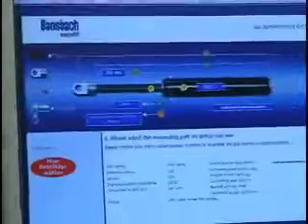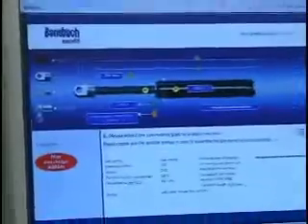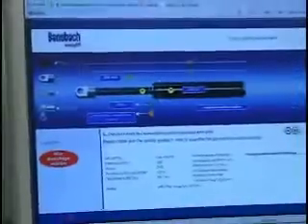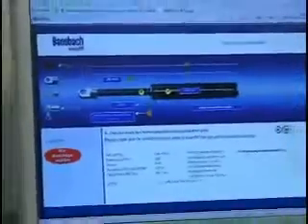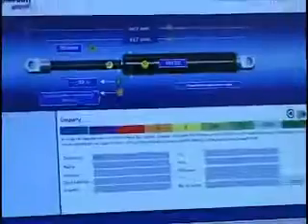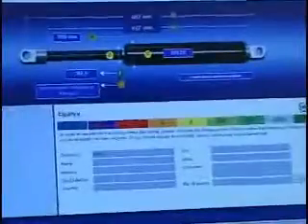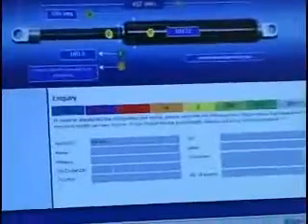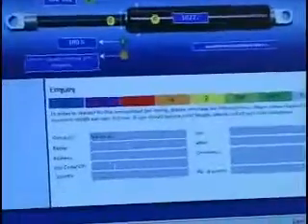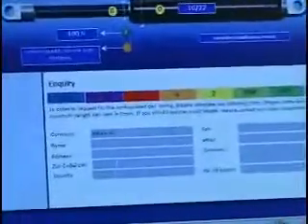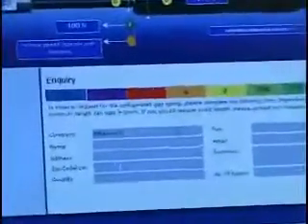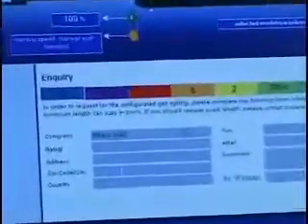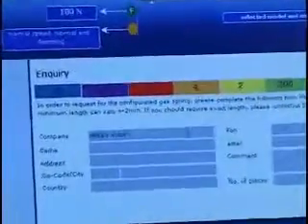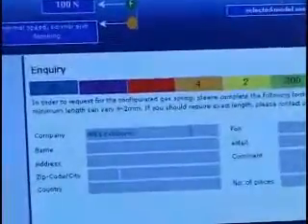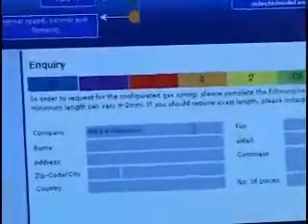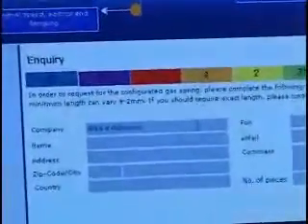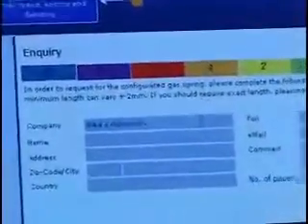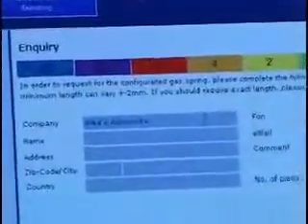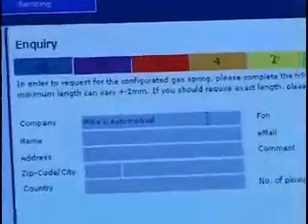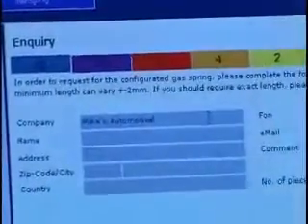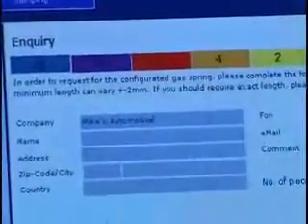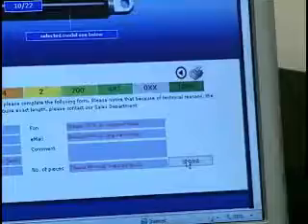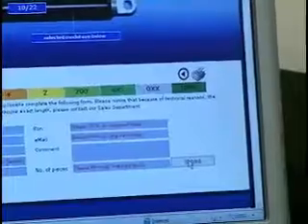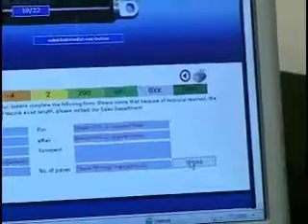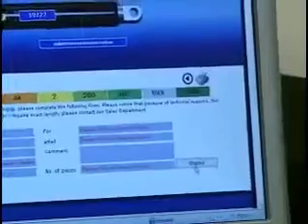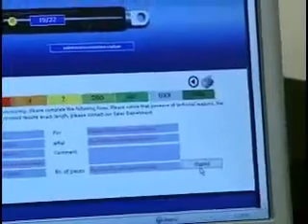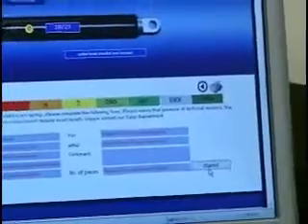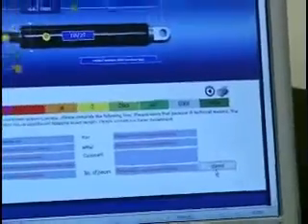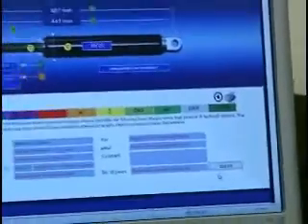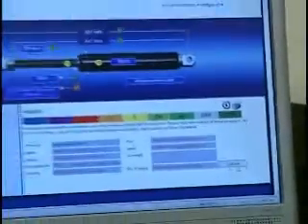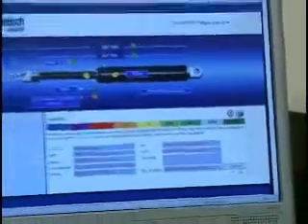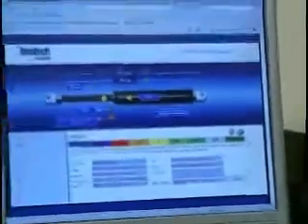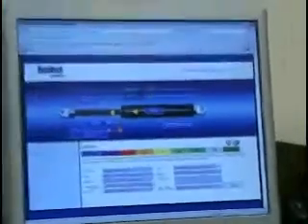After creating a part number, fill out the provided contact form and click submit so one of our sales specialists can contact you with a price quote.